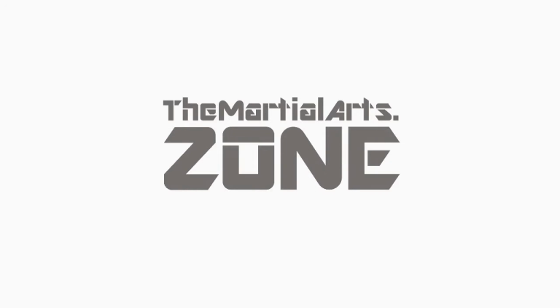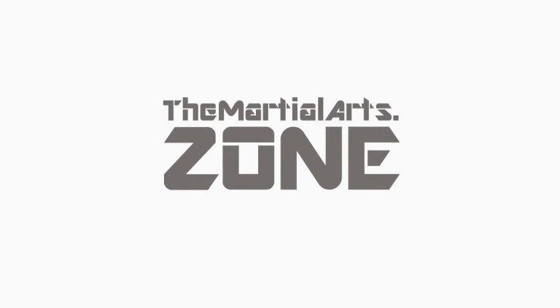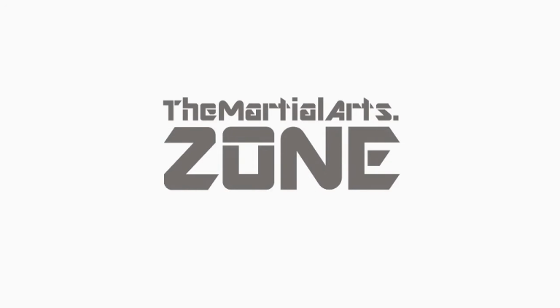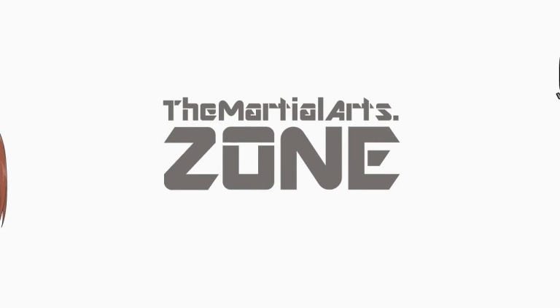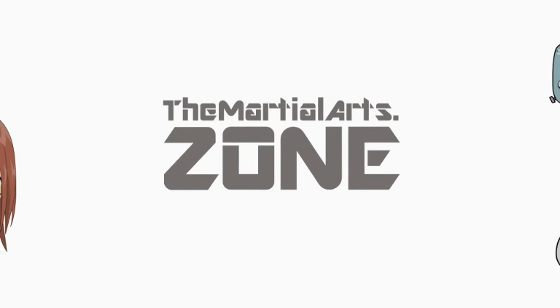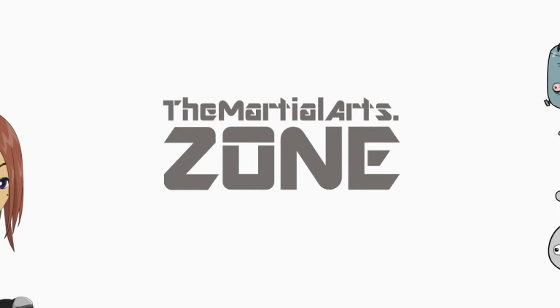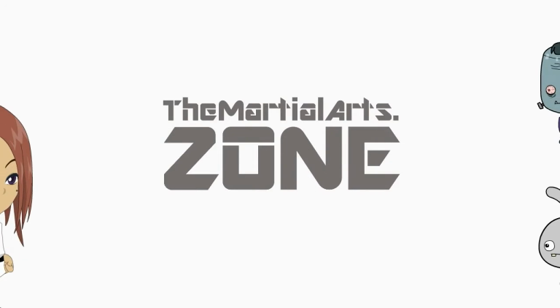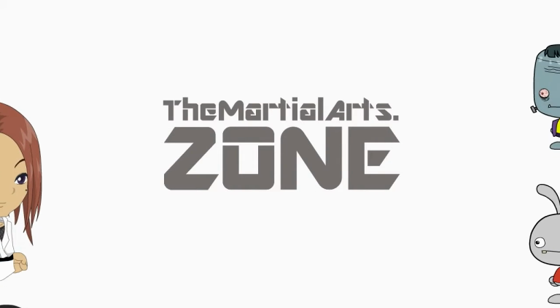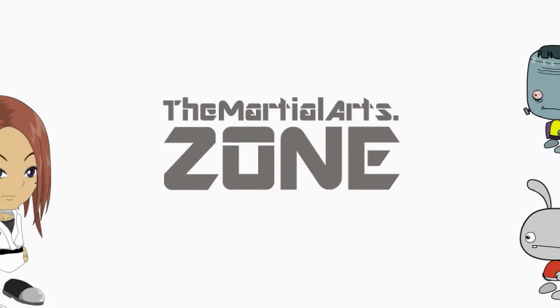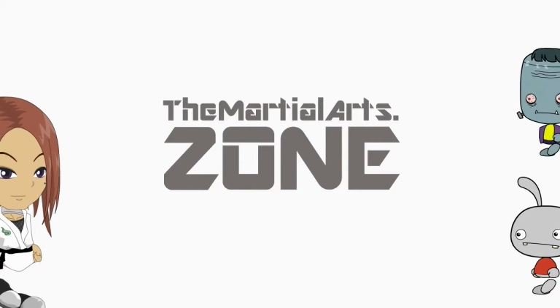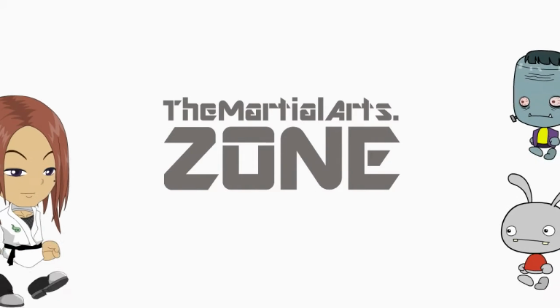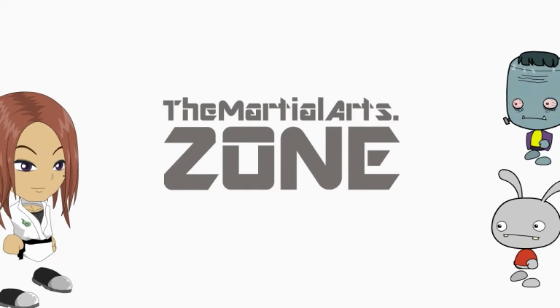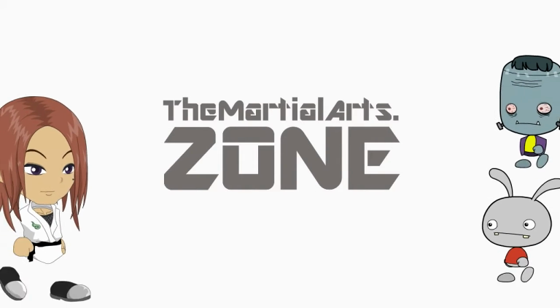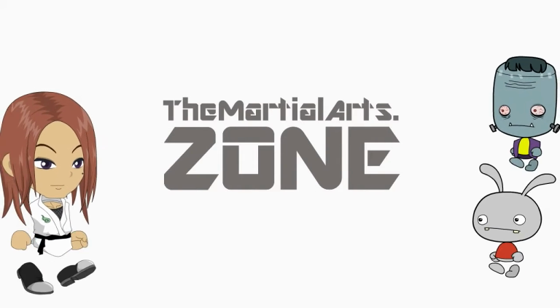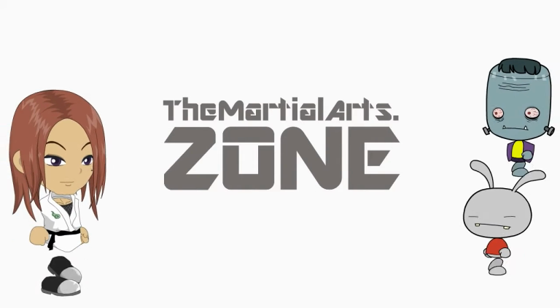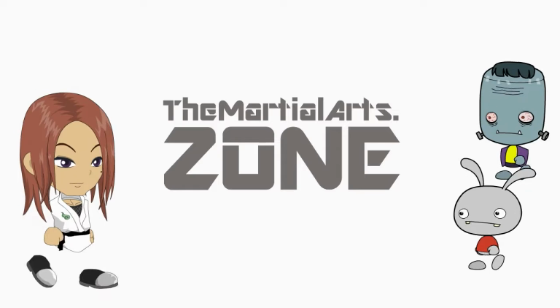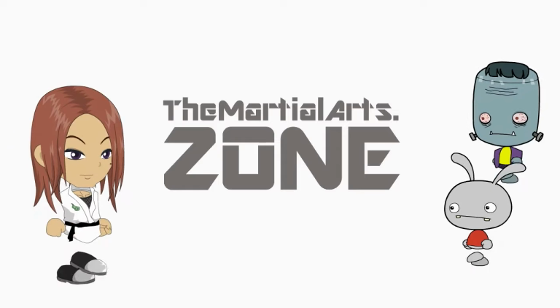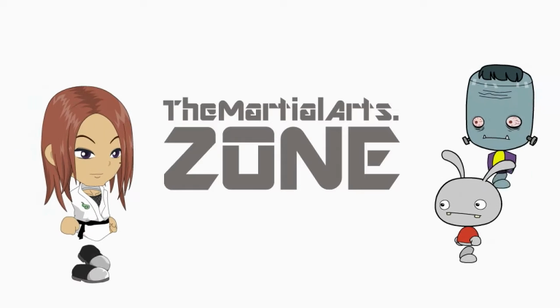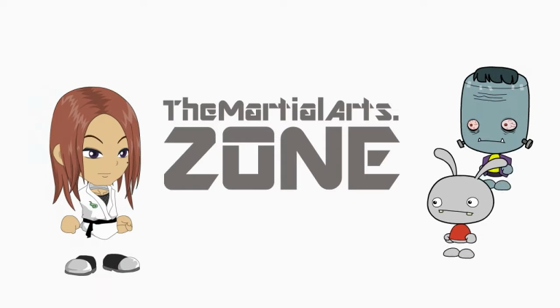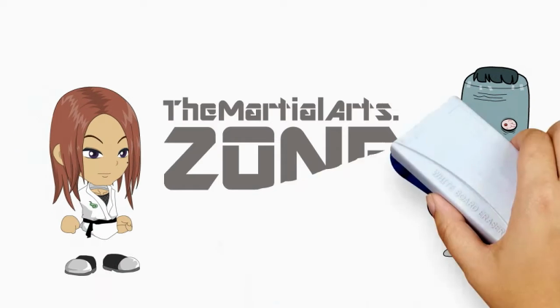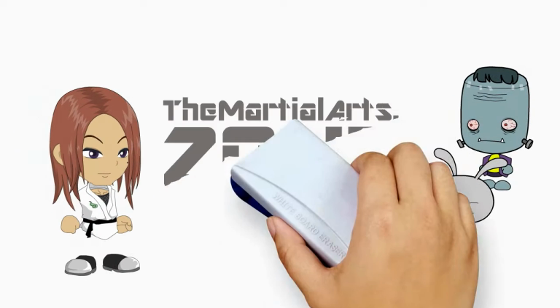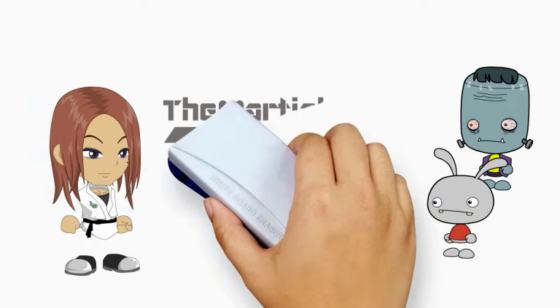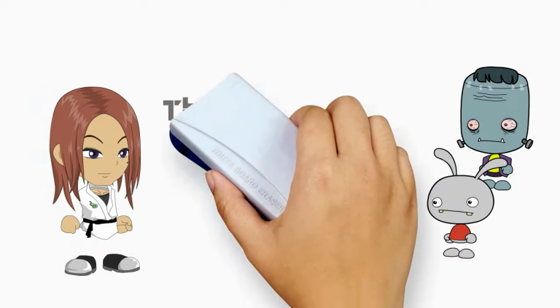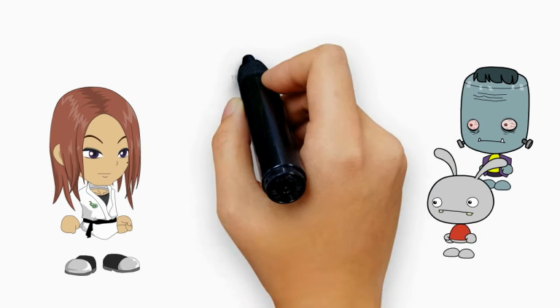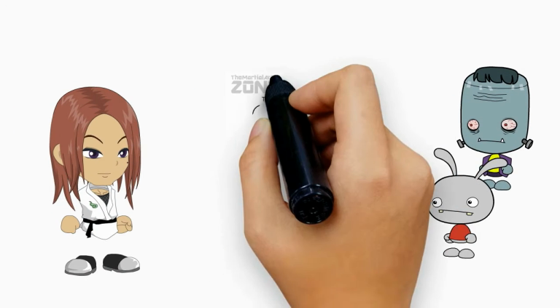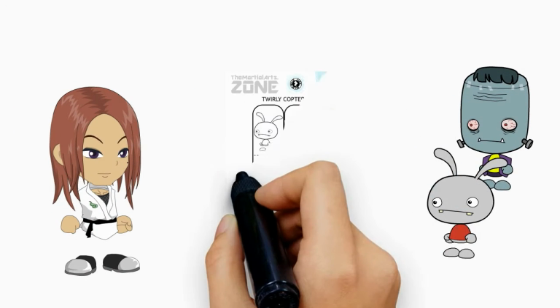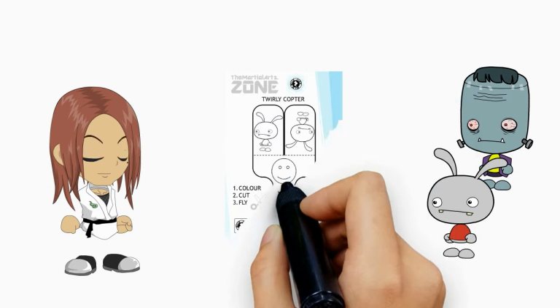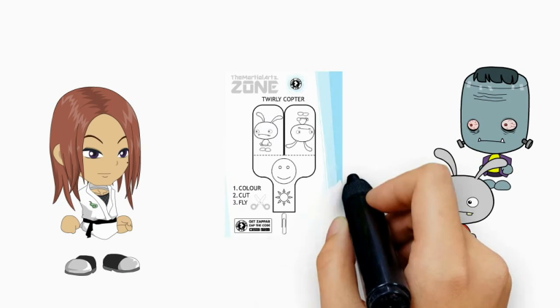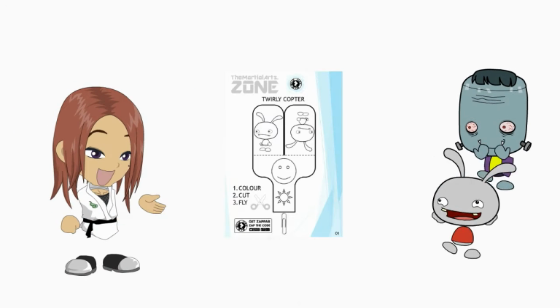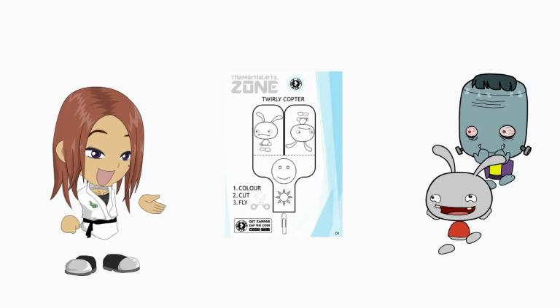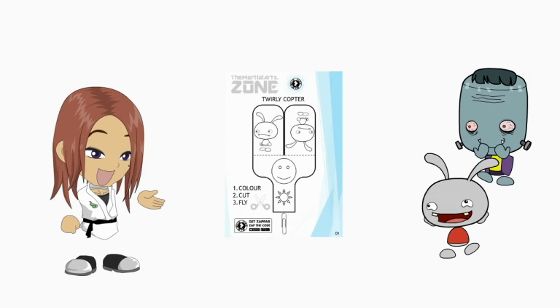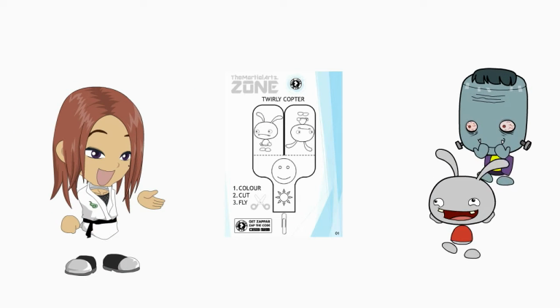The Kids' Zone Activity Sheet is the perfect add-on to your kindy martial arts program.